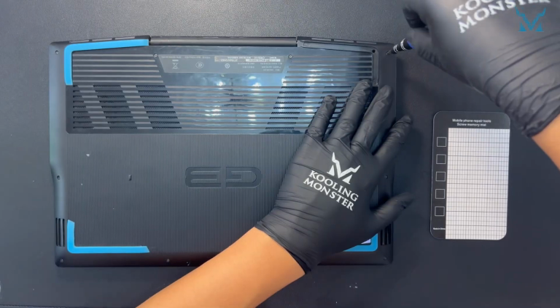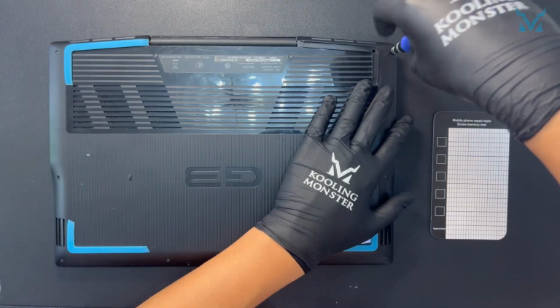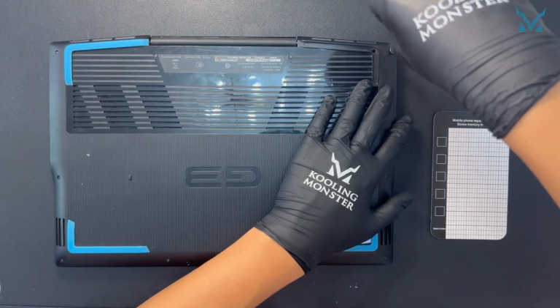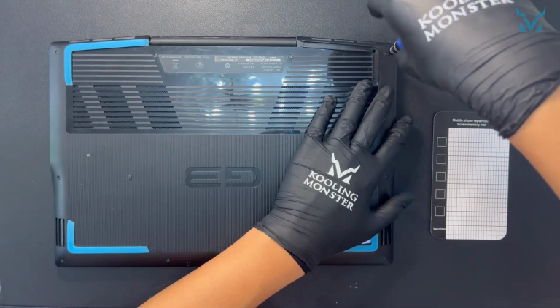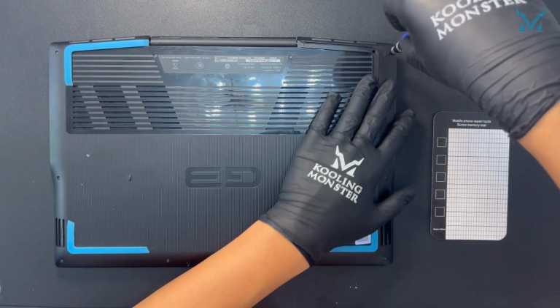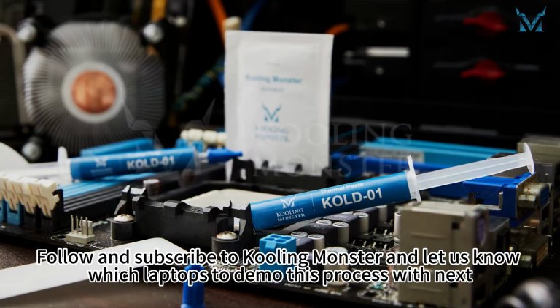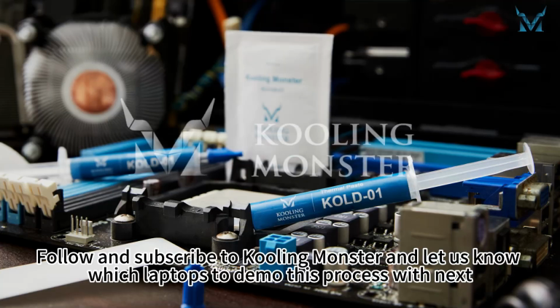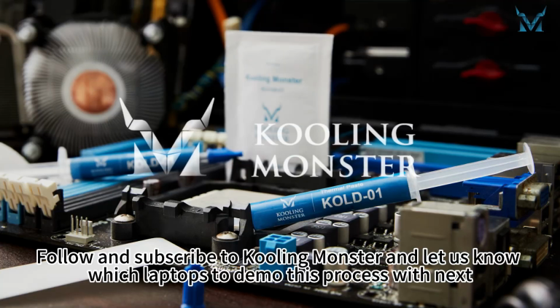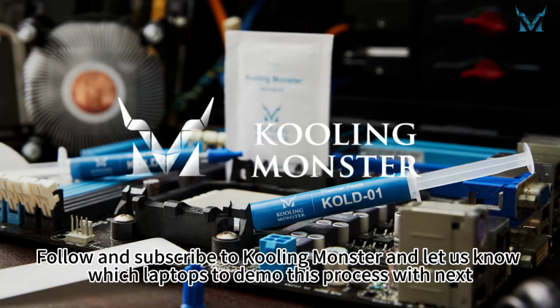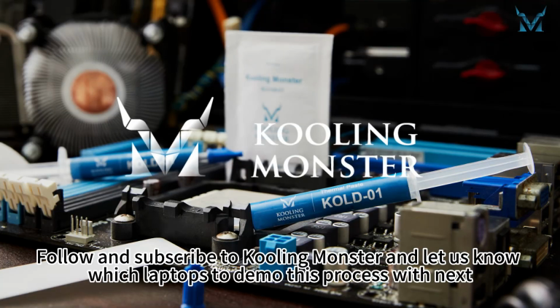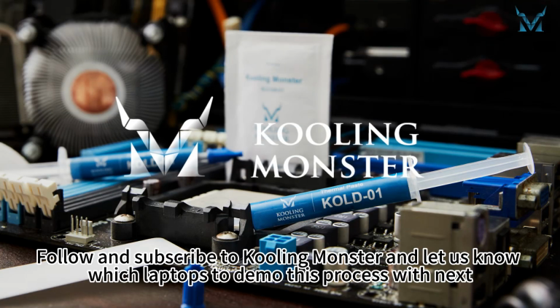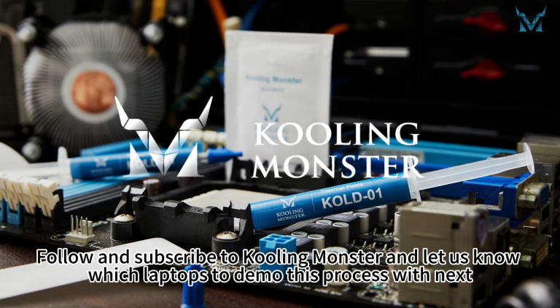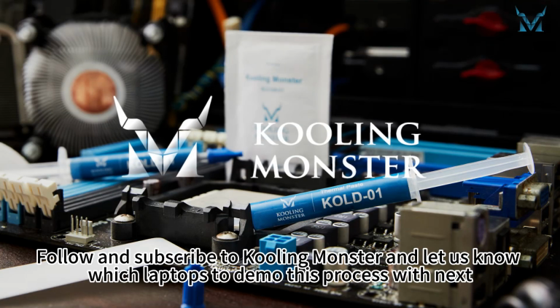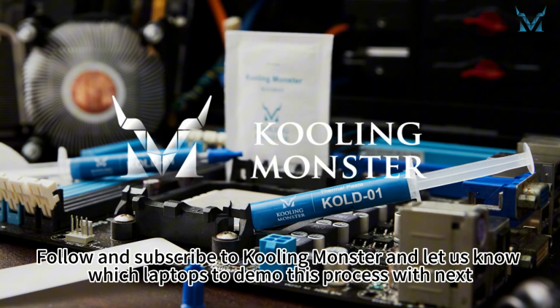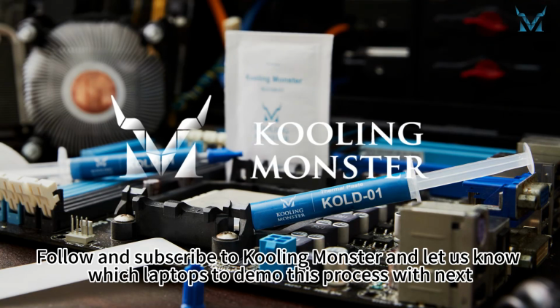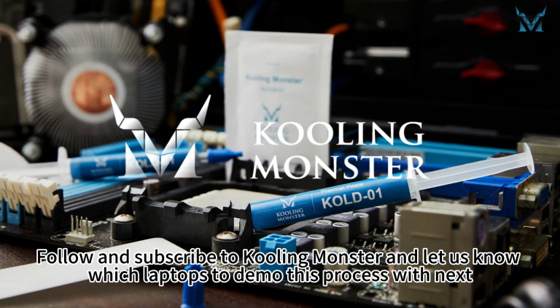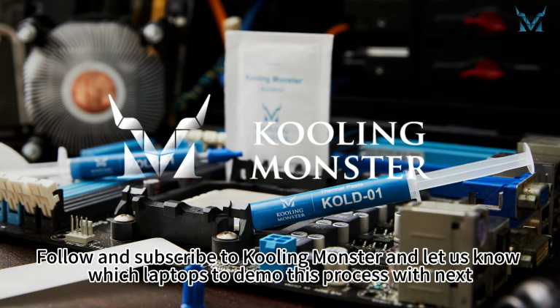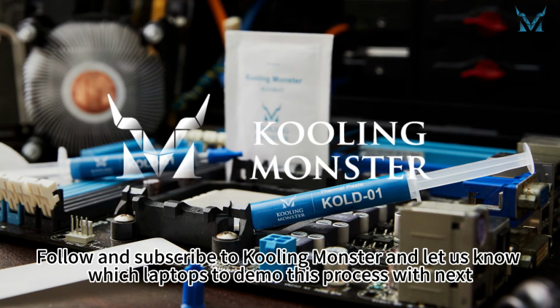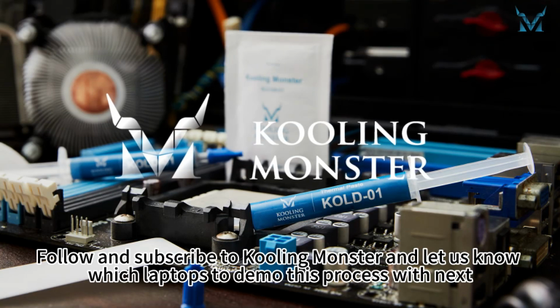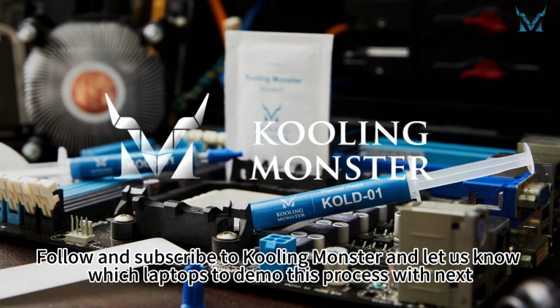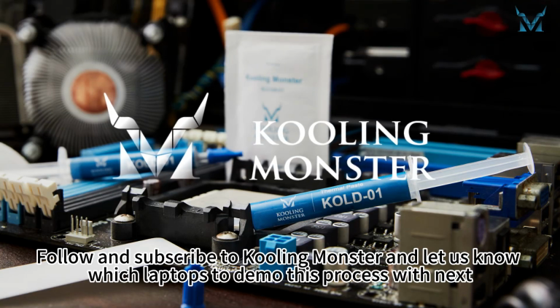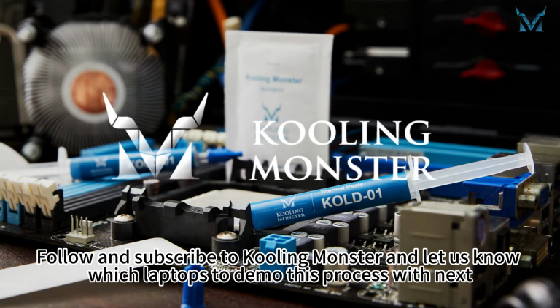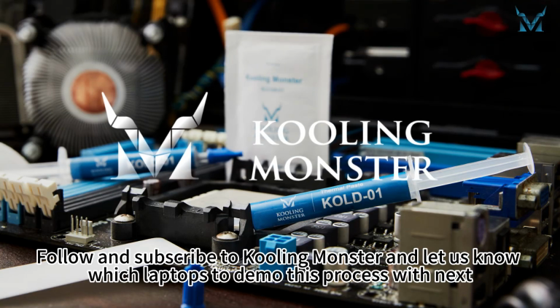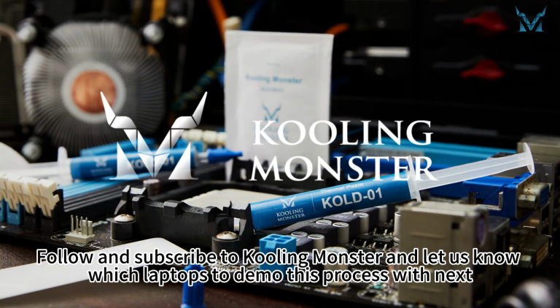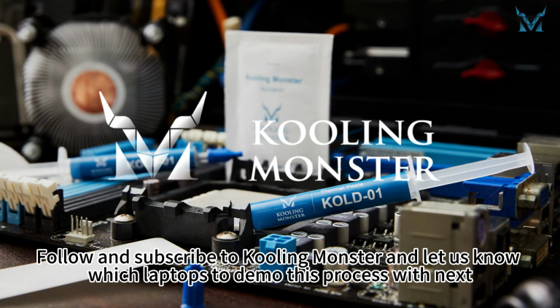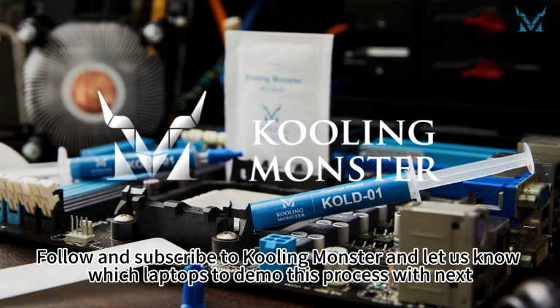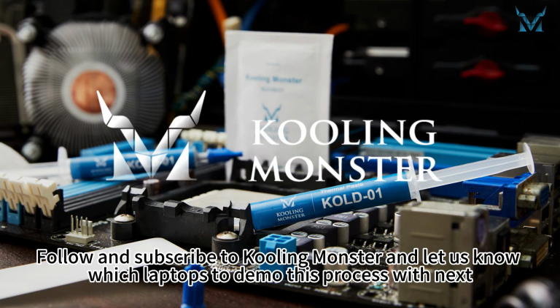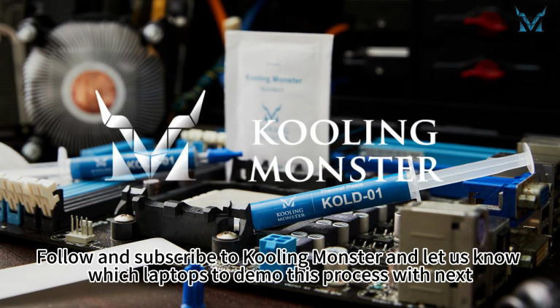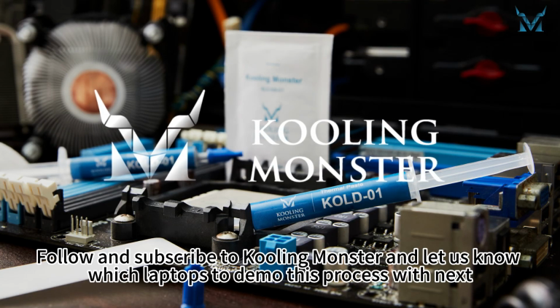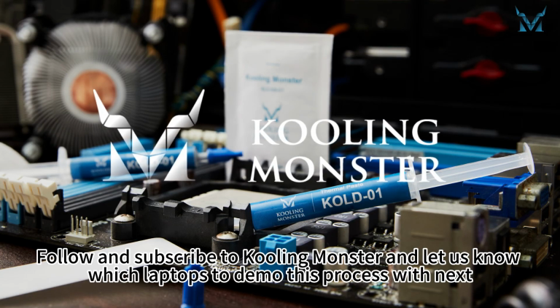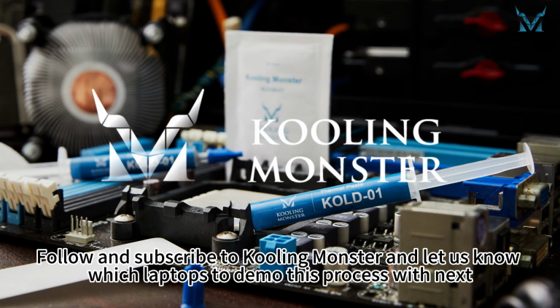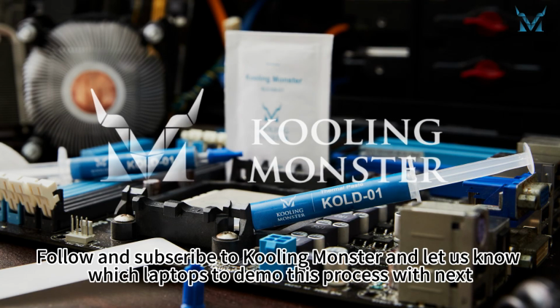Follow and subscribe to Cooling Monster and let us know which laptops to demo this process with next.